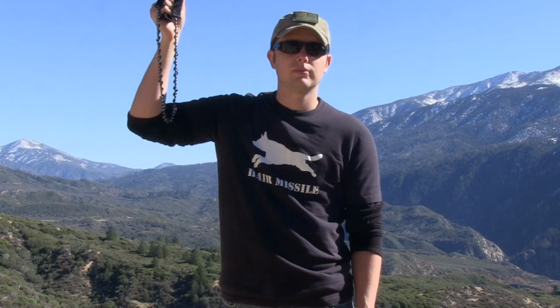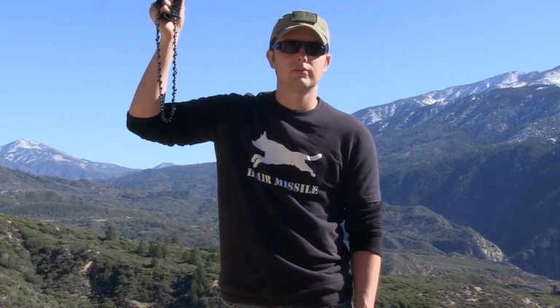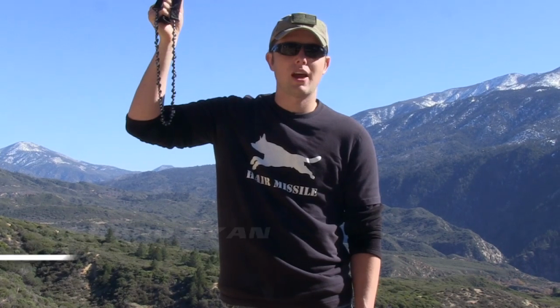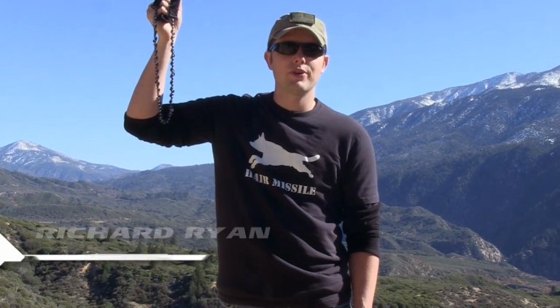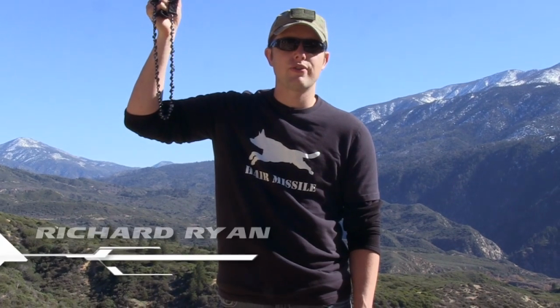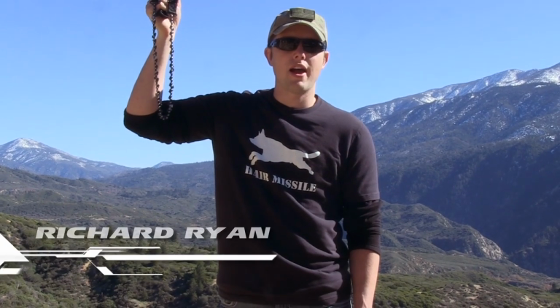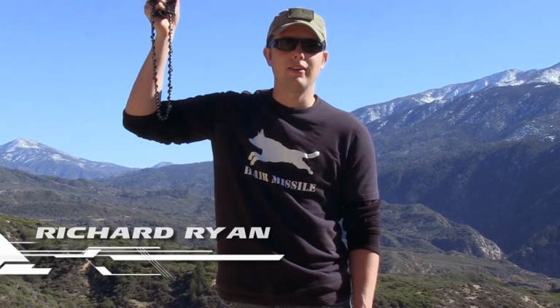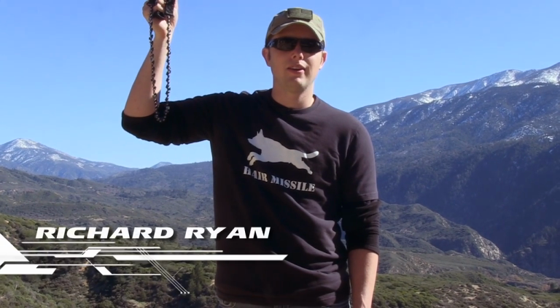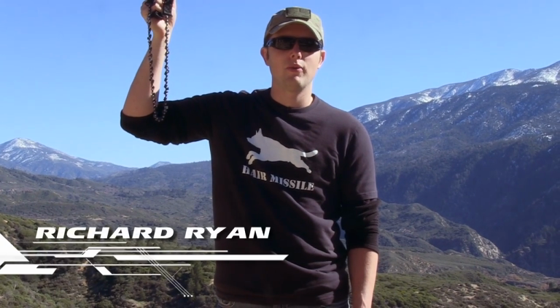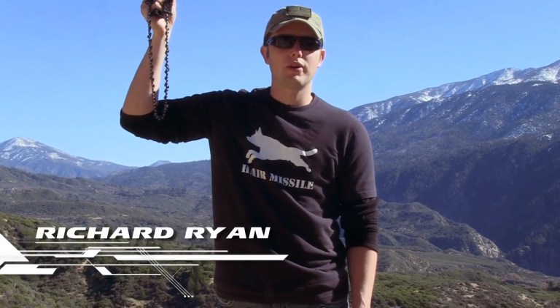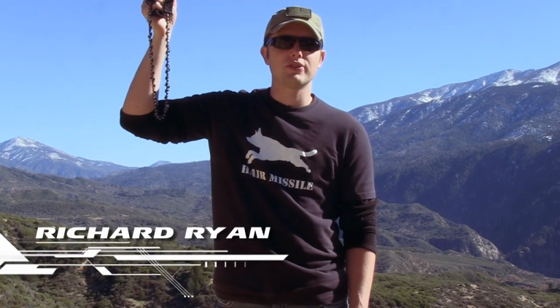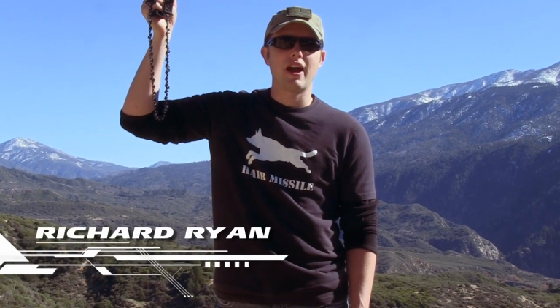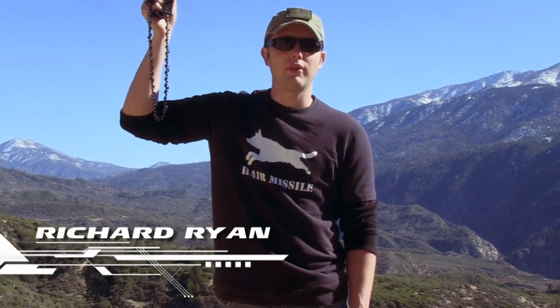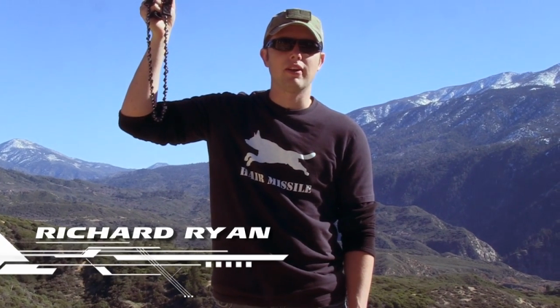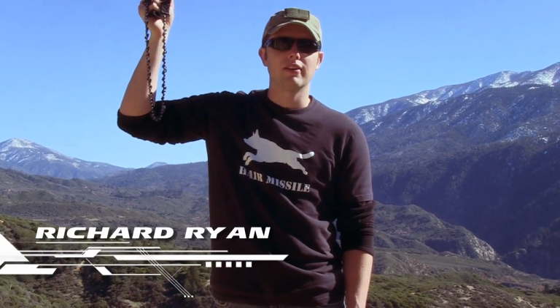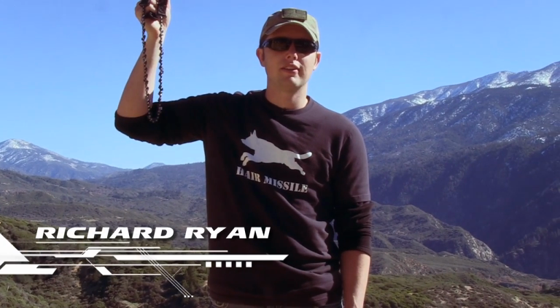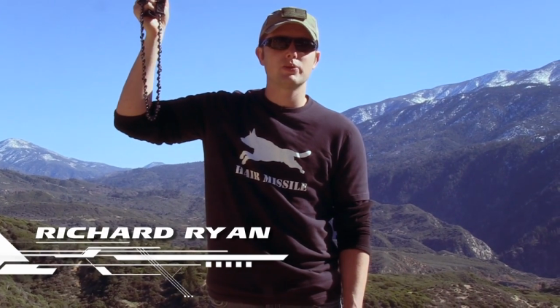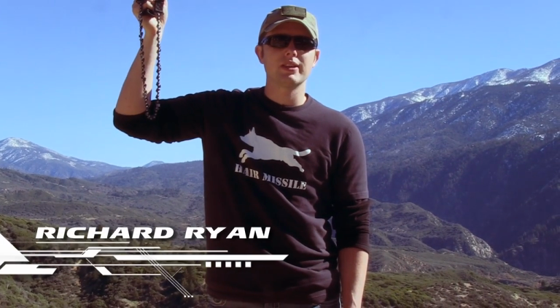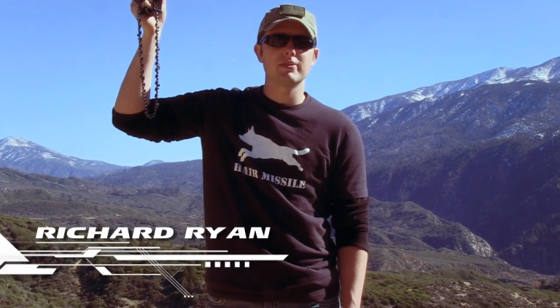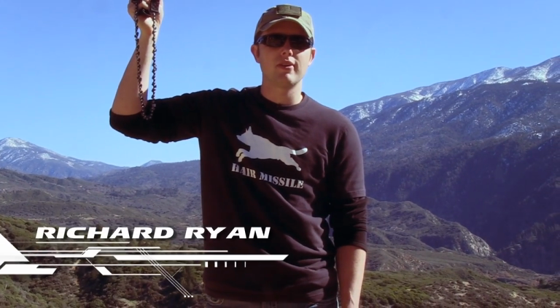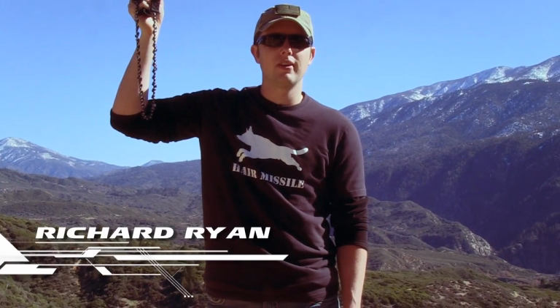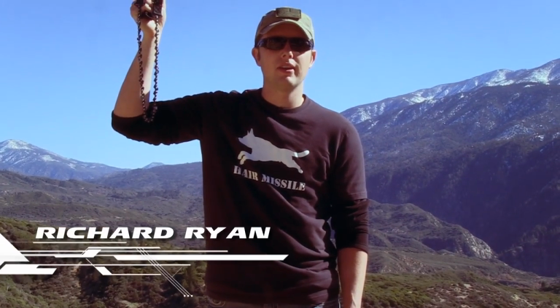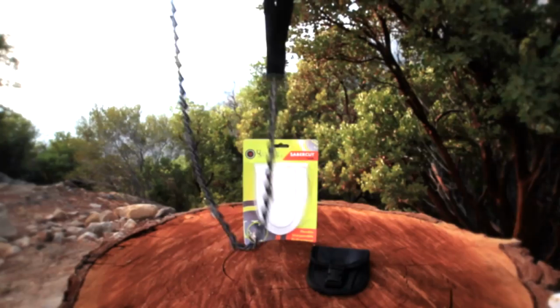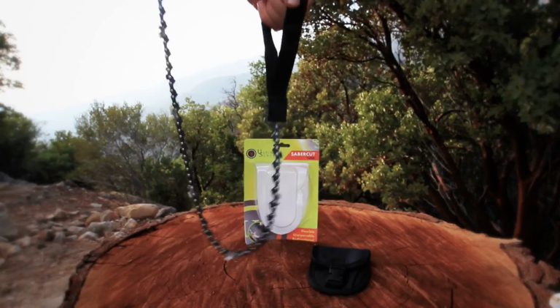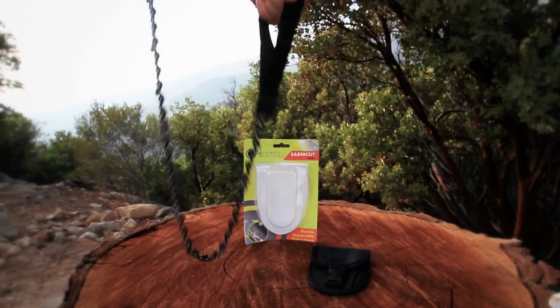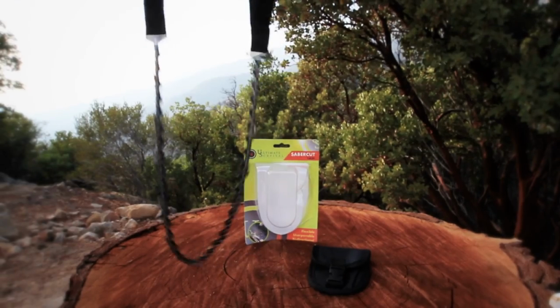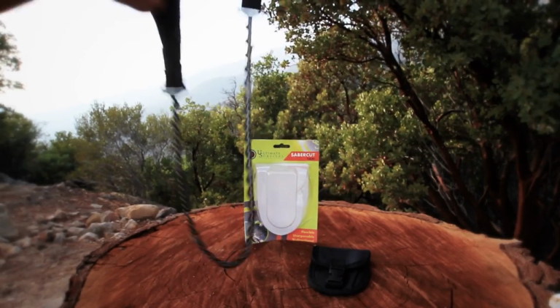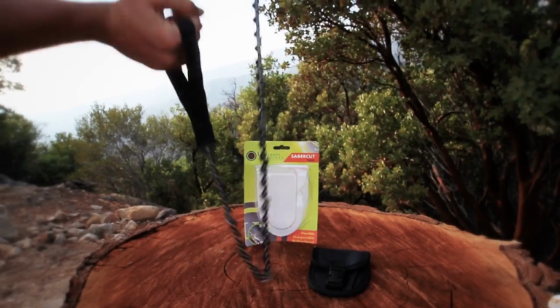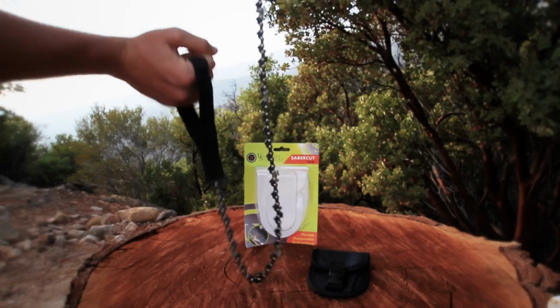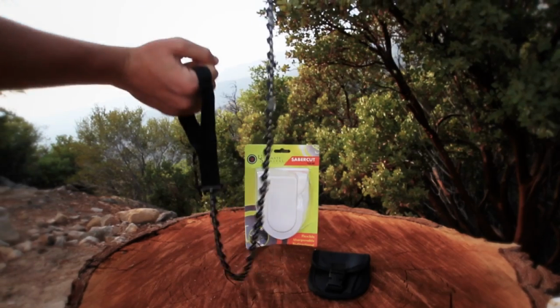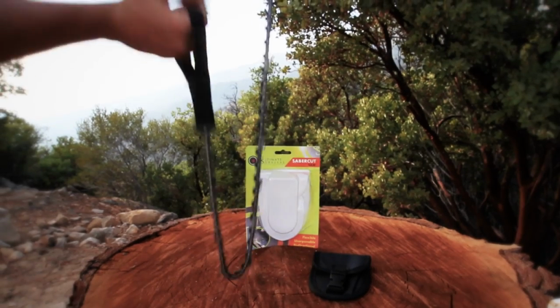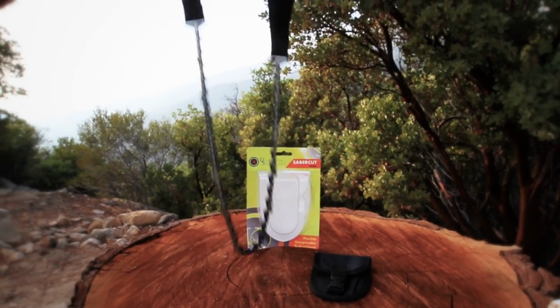I'm Richard Ryan. Welcome to Survival Gear. In this week's episode, the Sabercut Pocket Chainsaw.